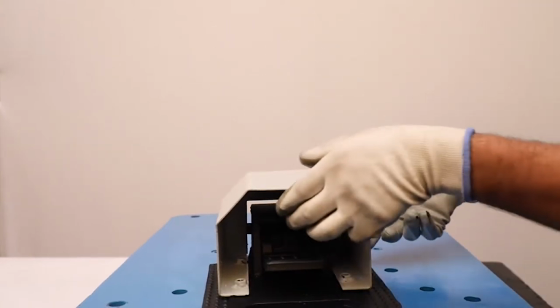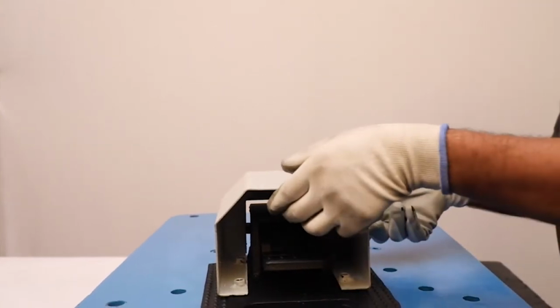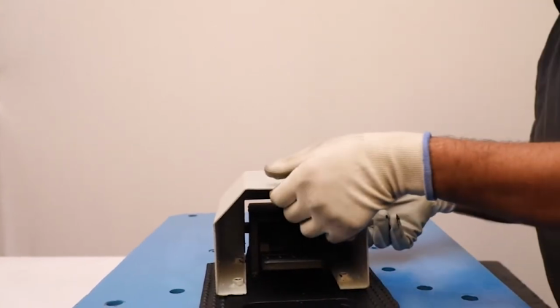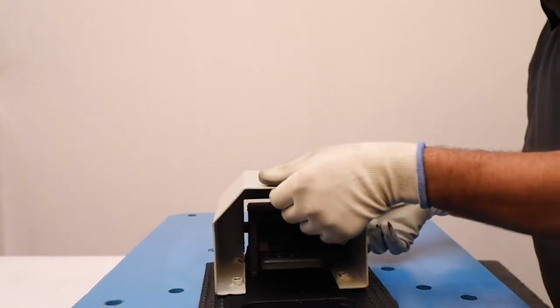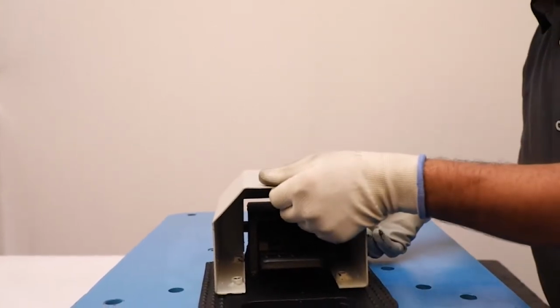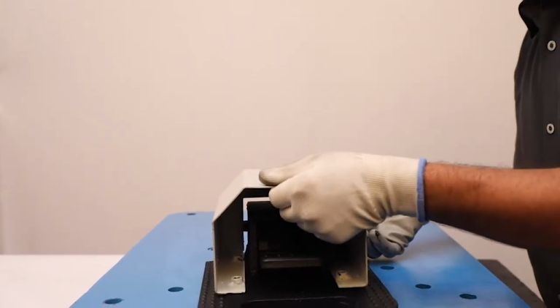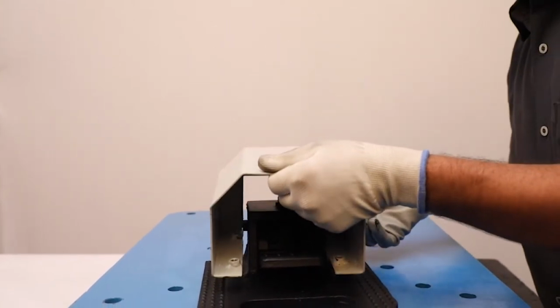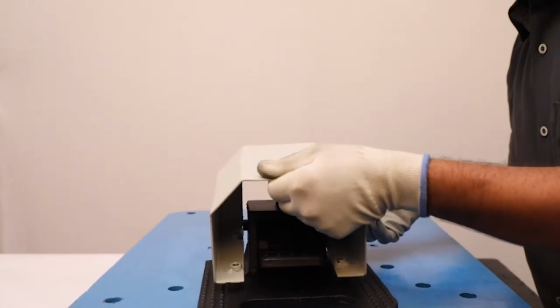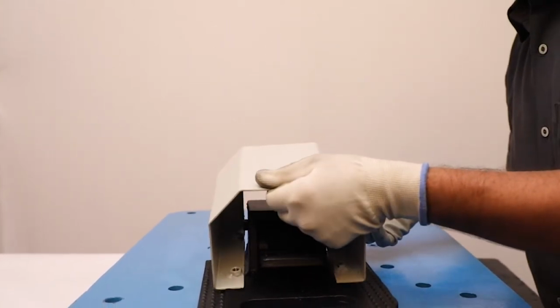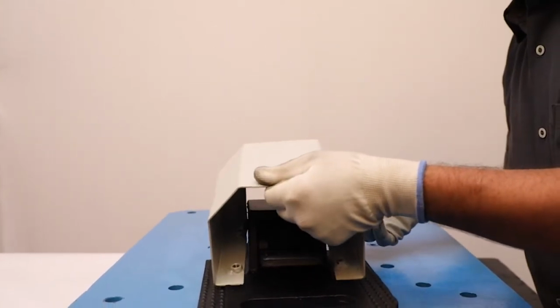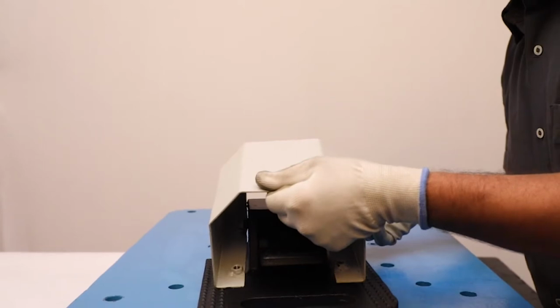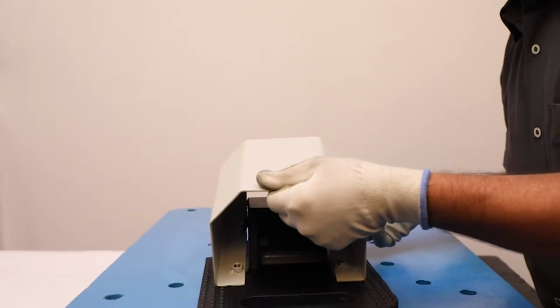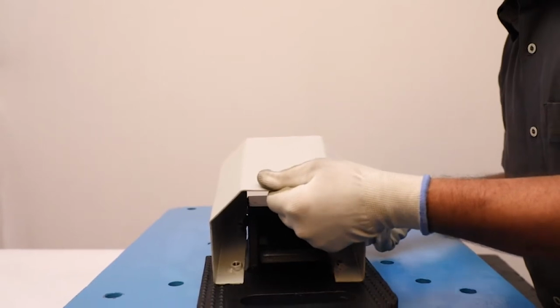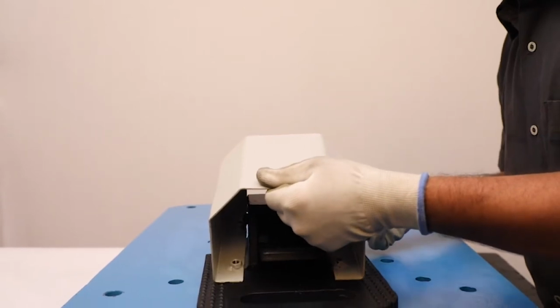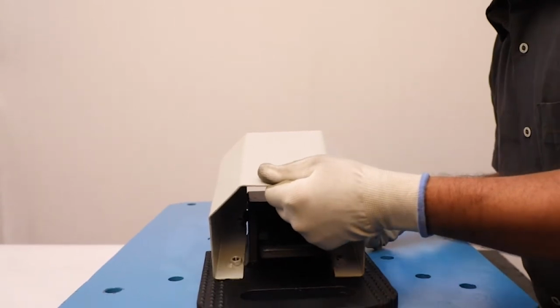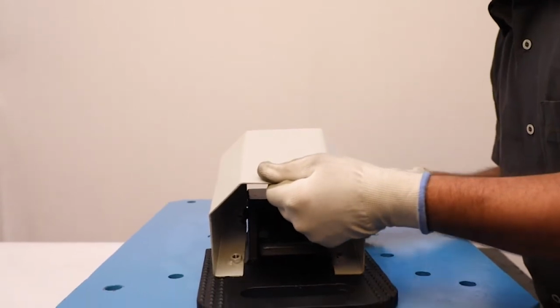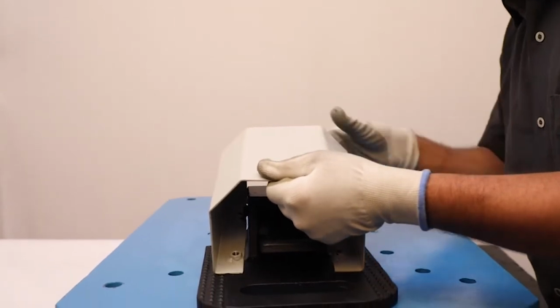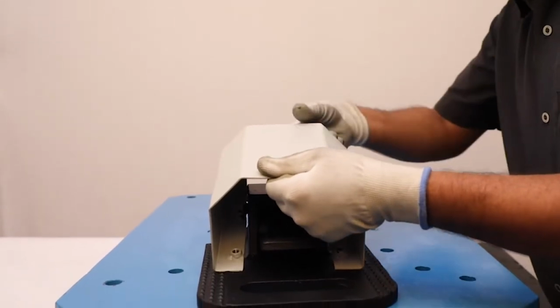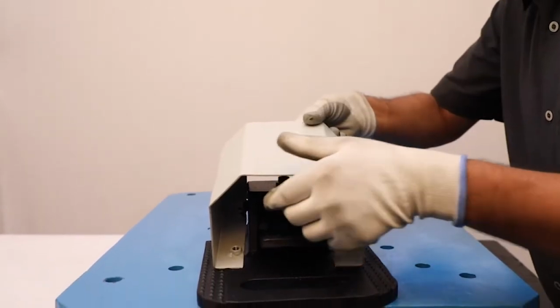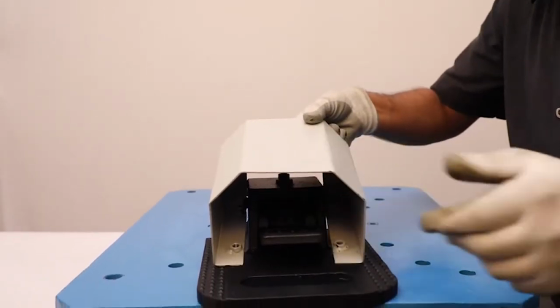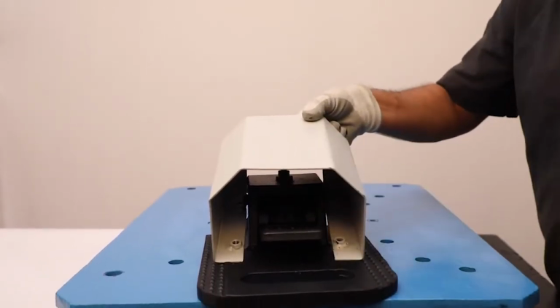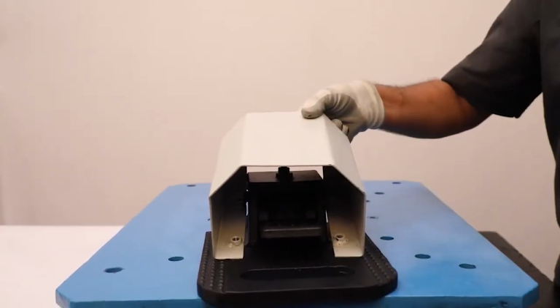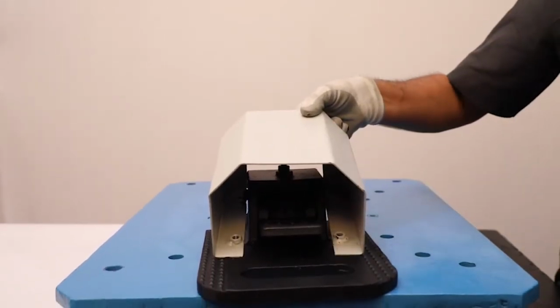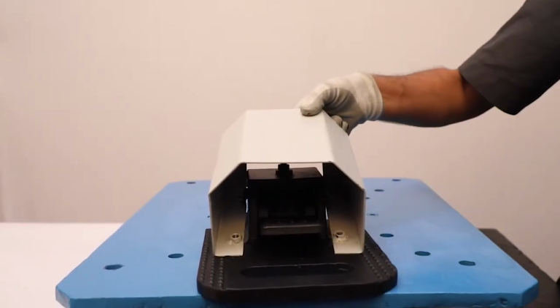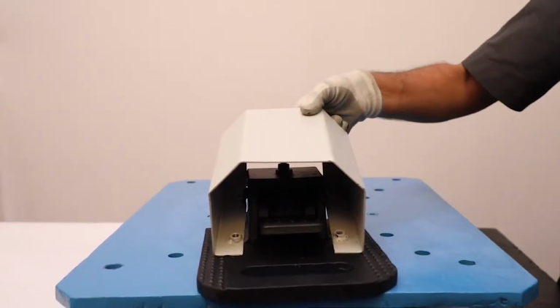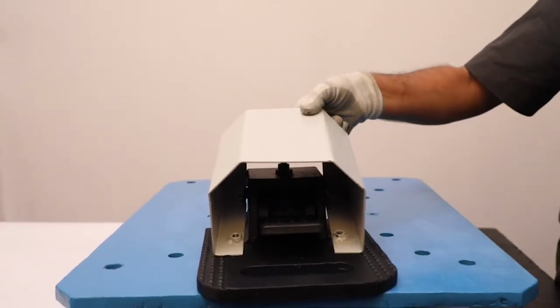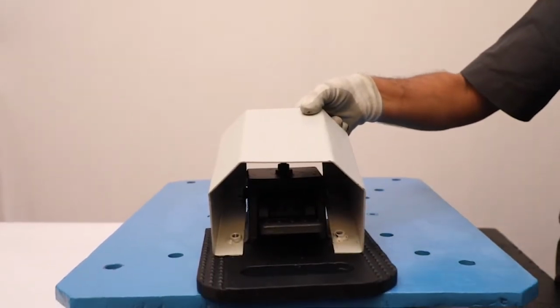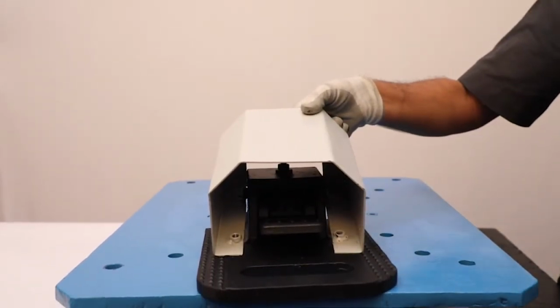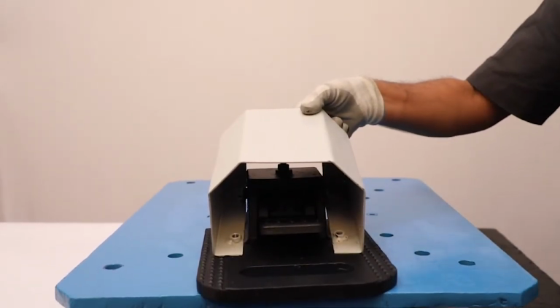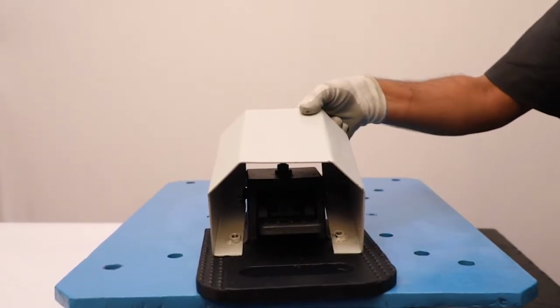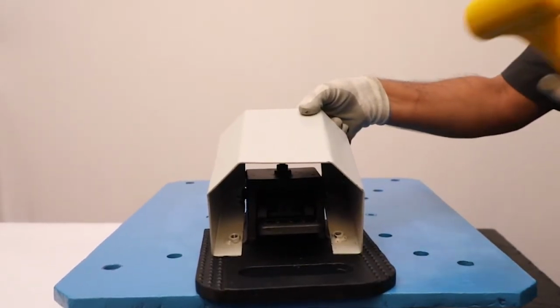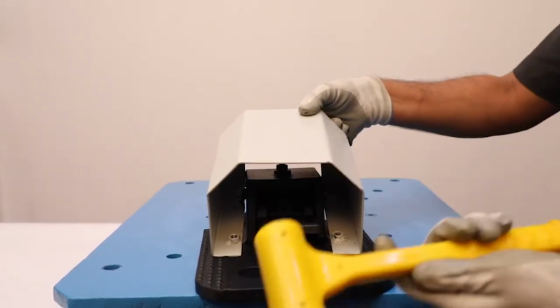After that, remove the FOV cover by gently pushing it with a rubber hammer.